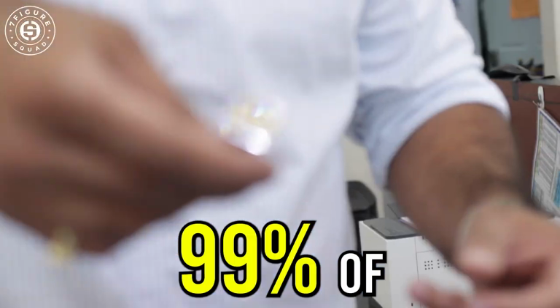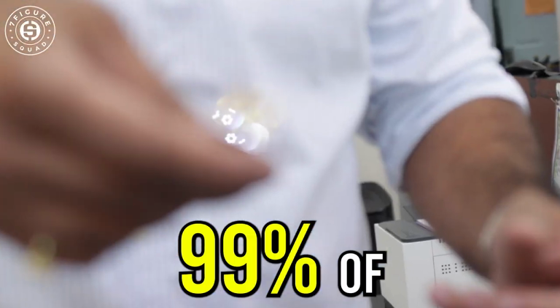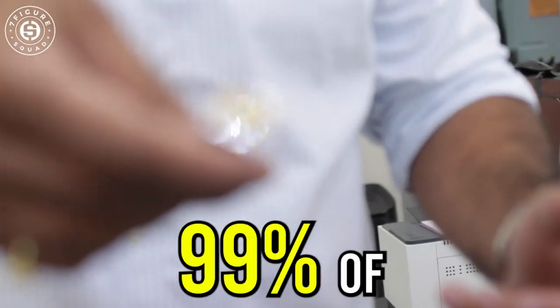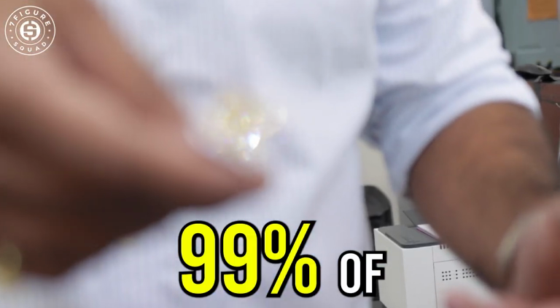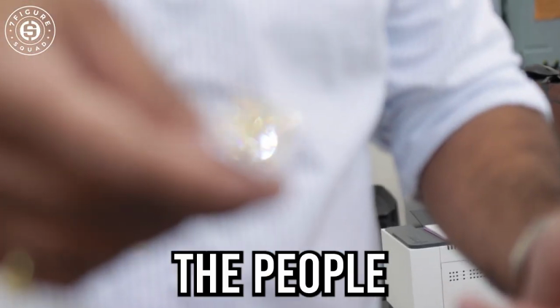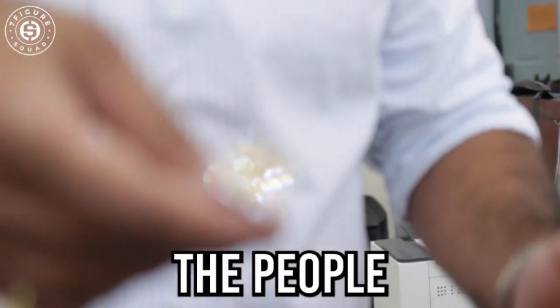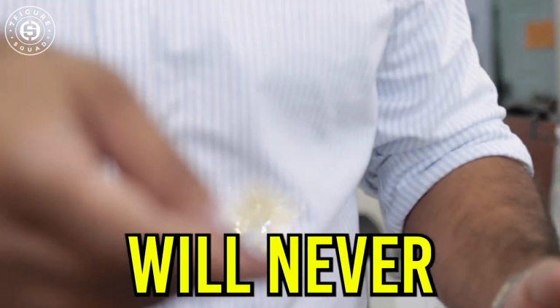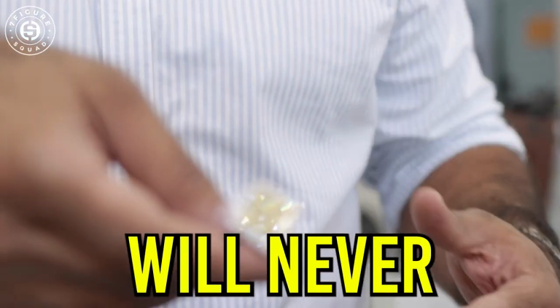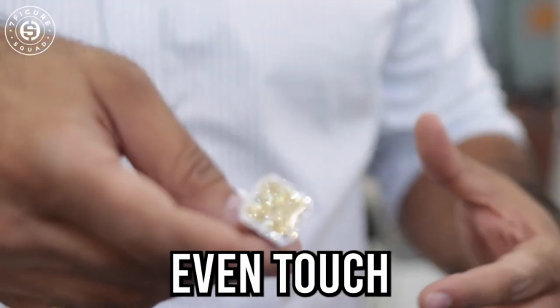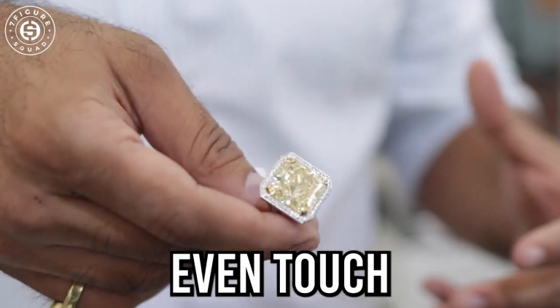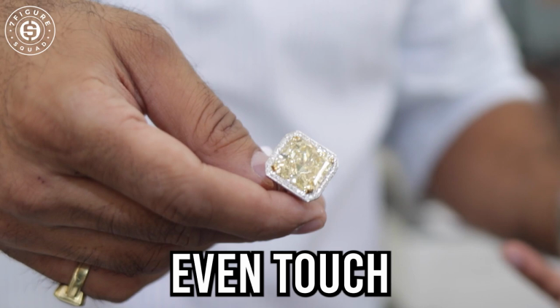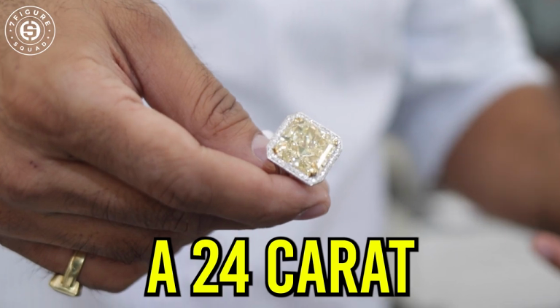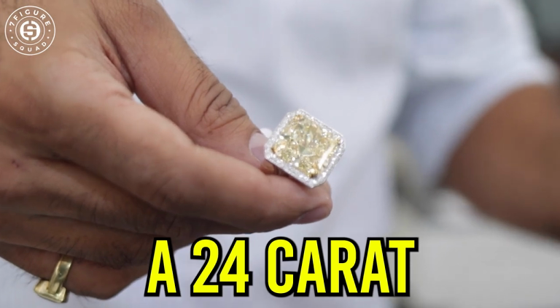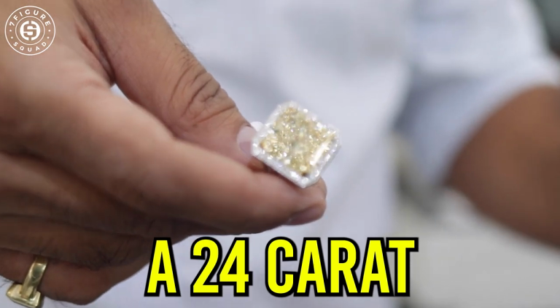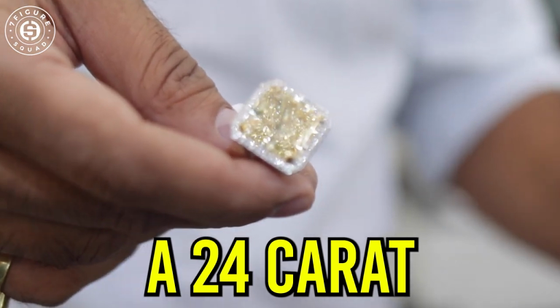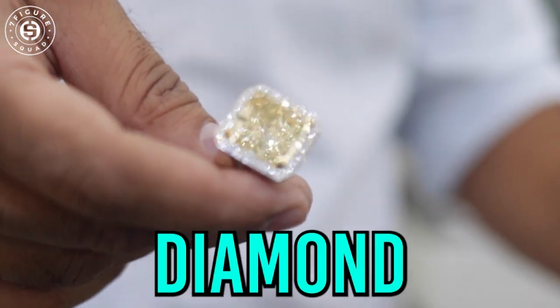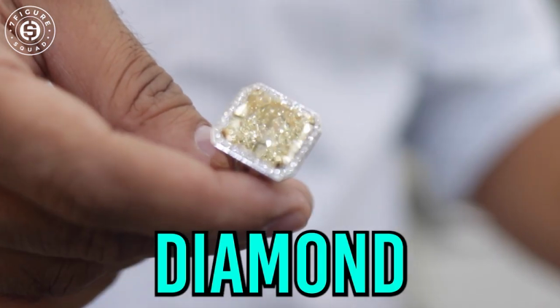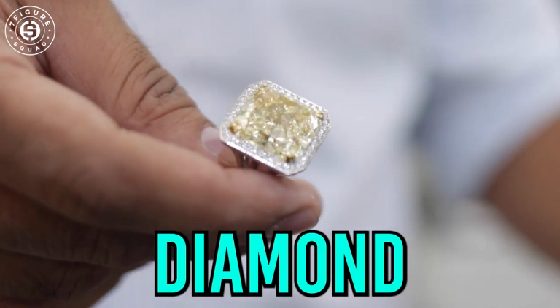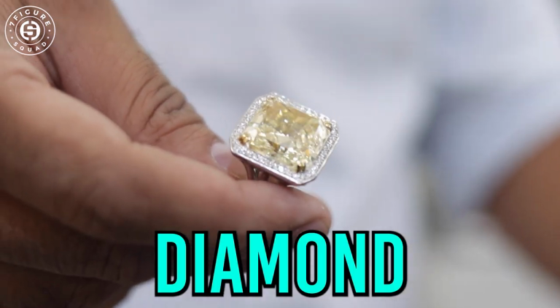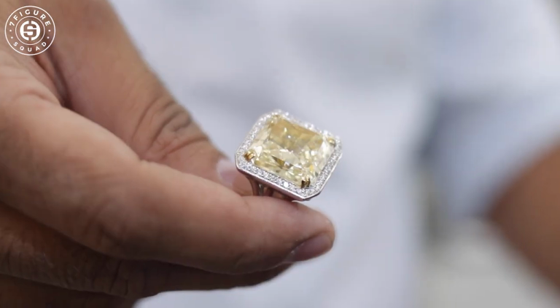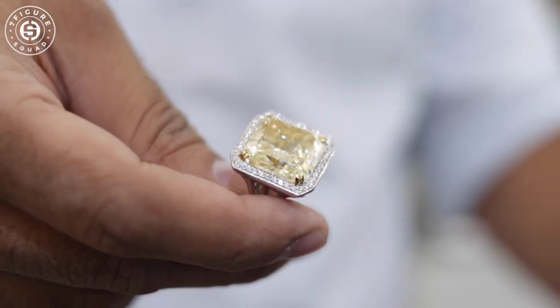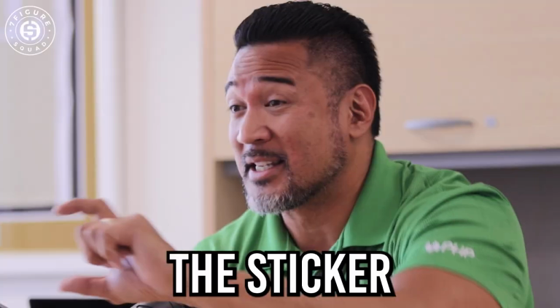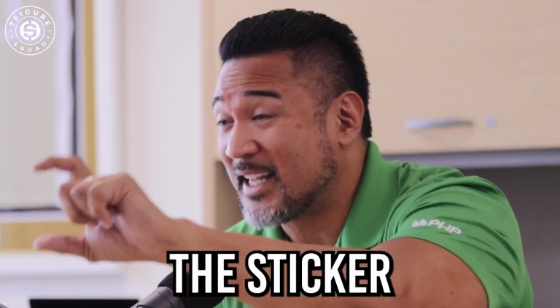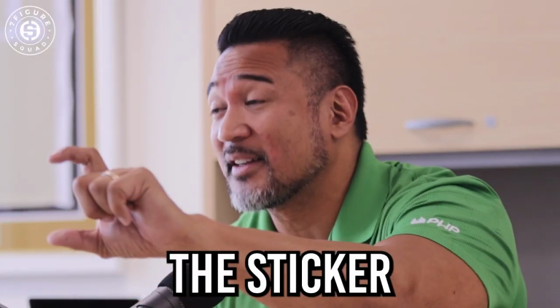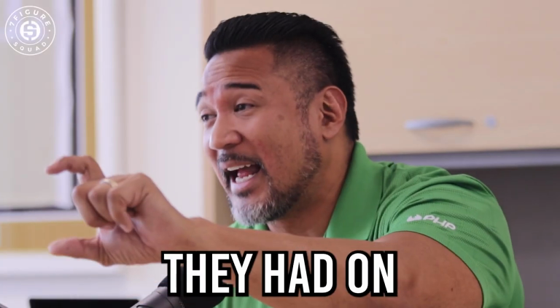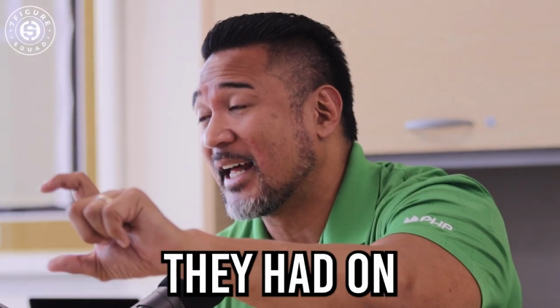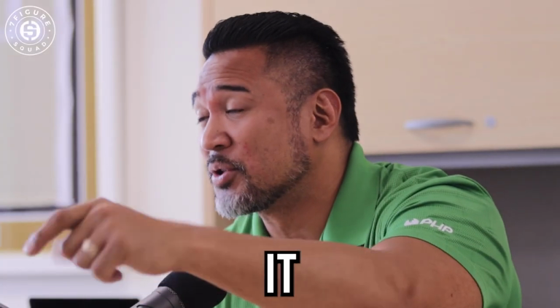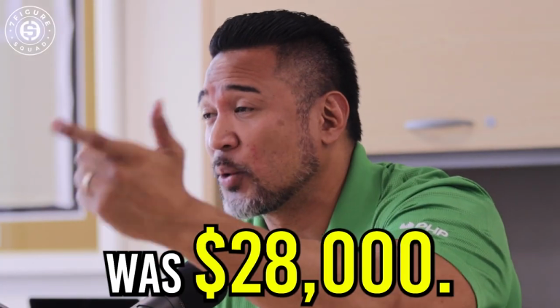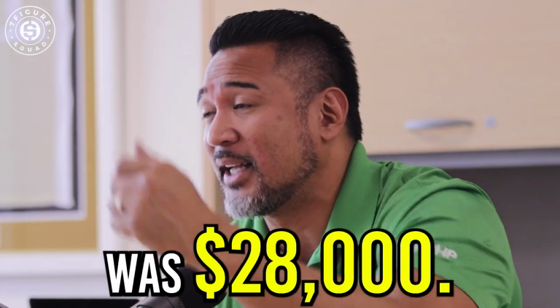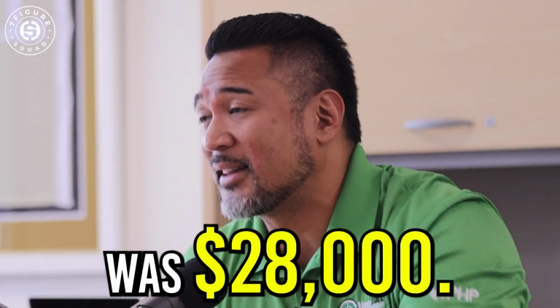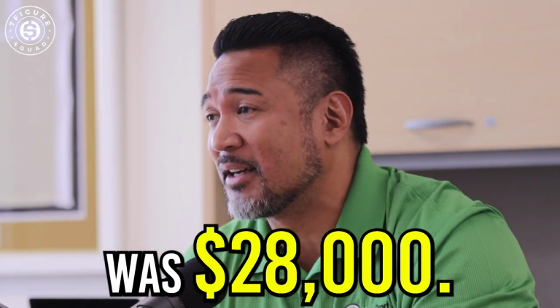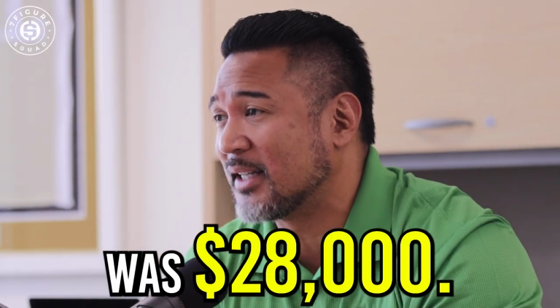99% of the people will never even touch a 24-karat one. The sticker they had on it was $28,000.